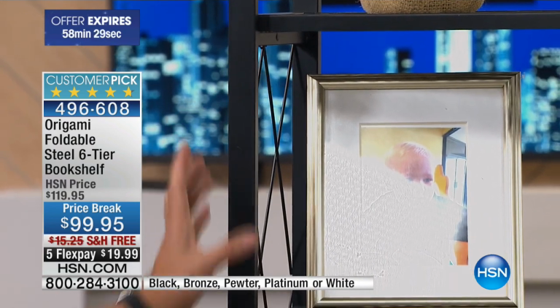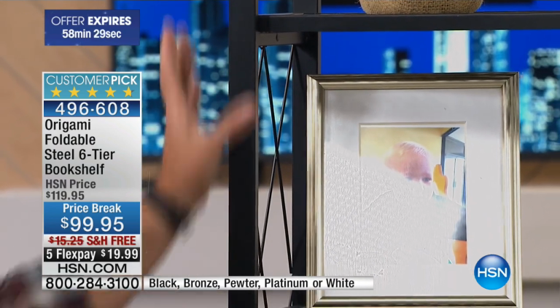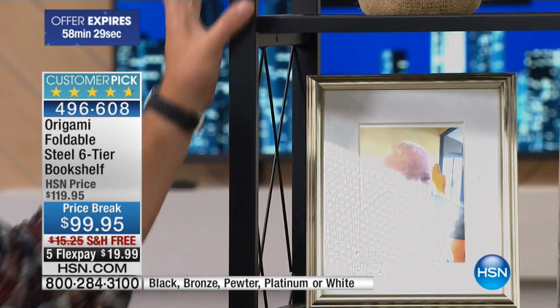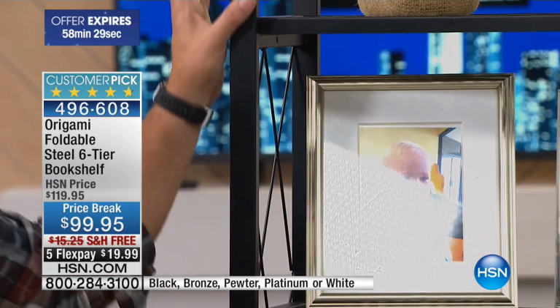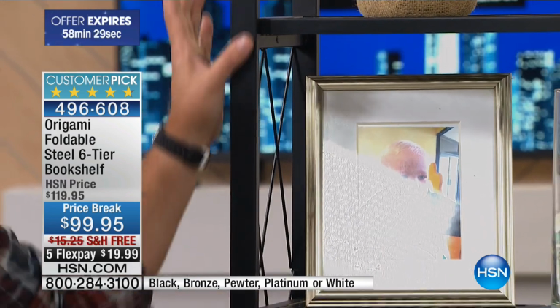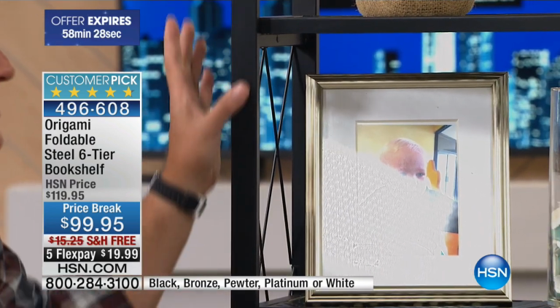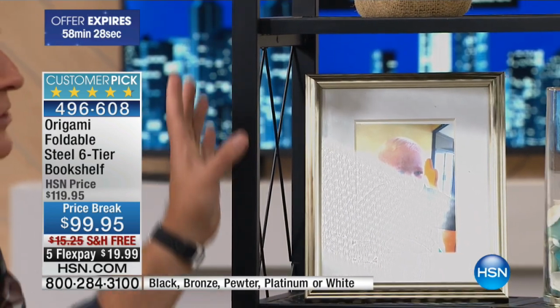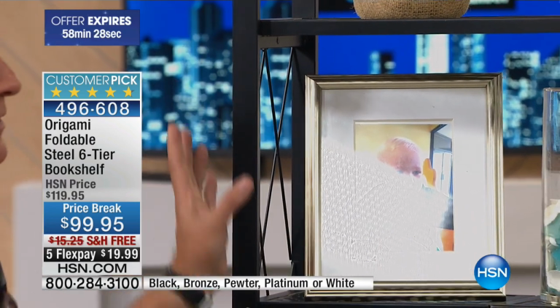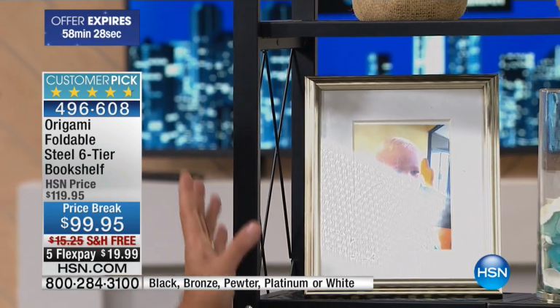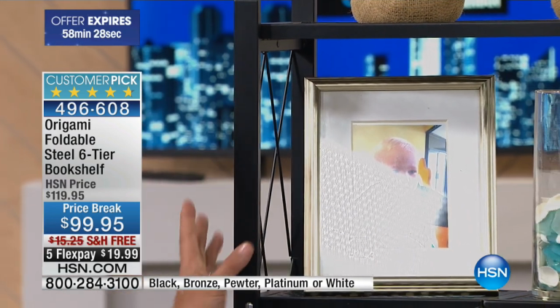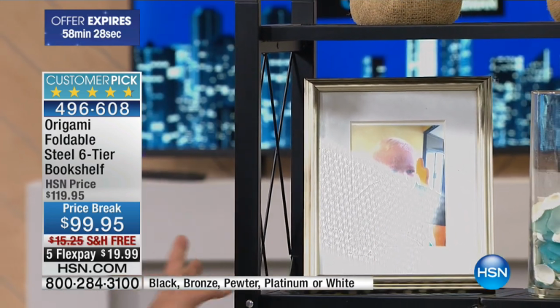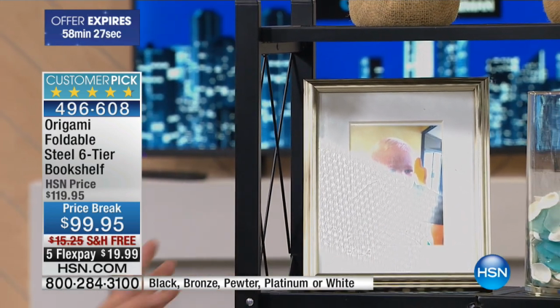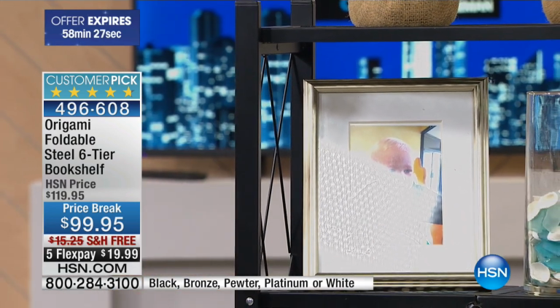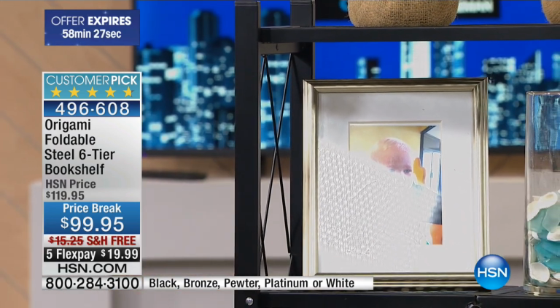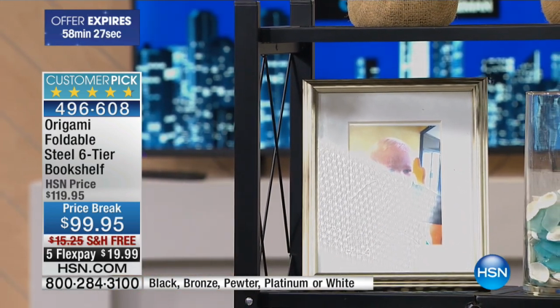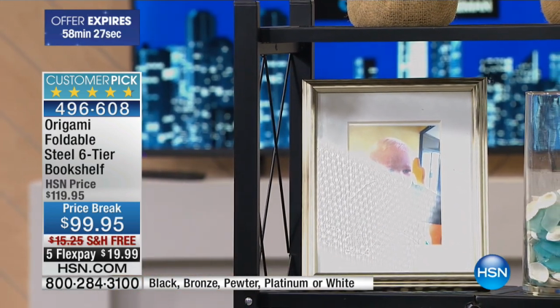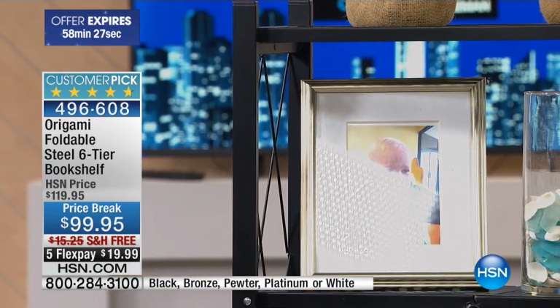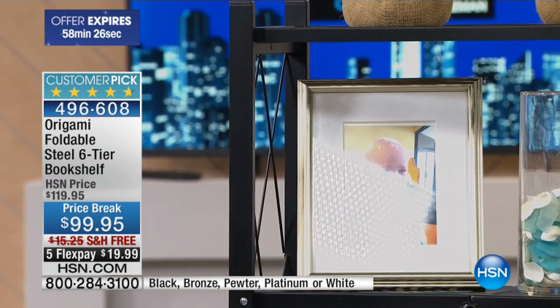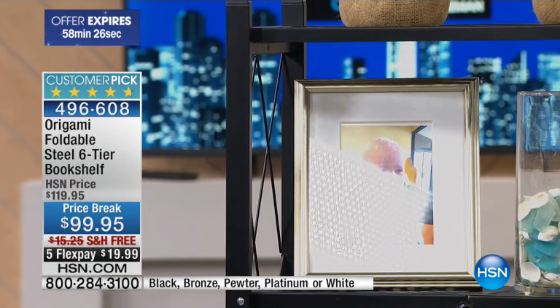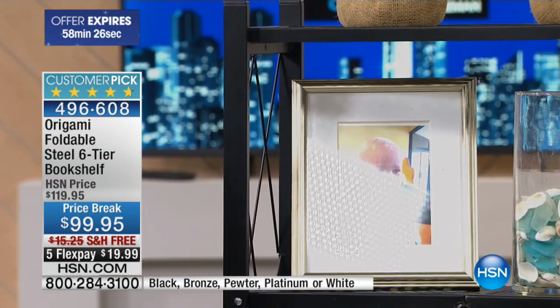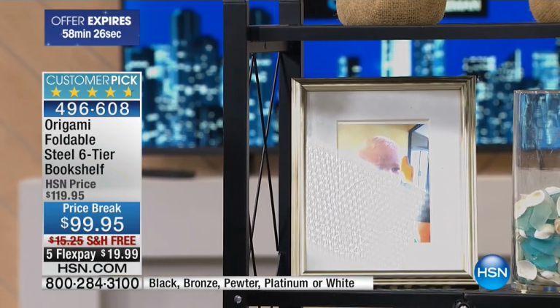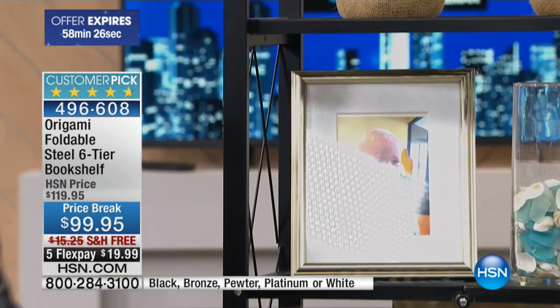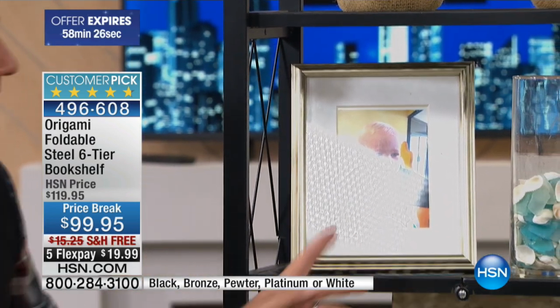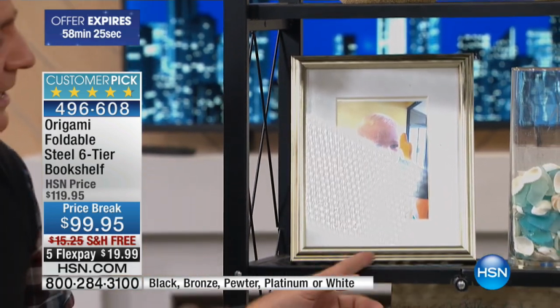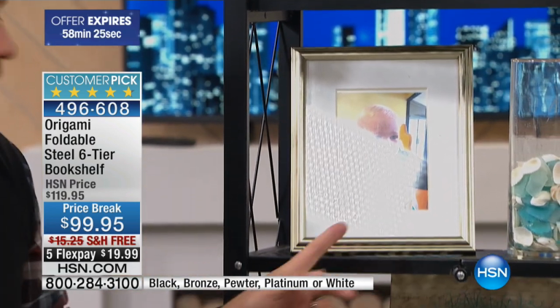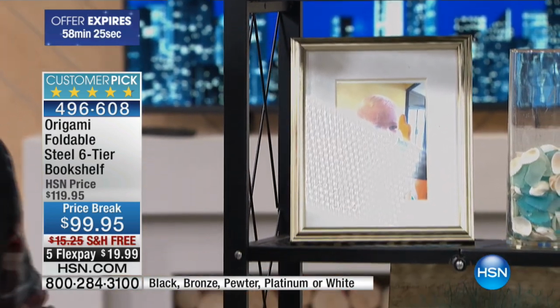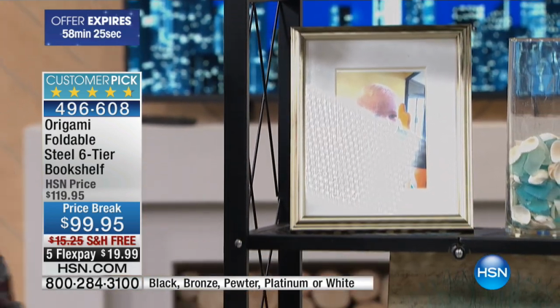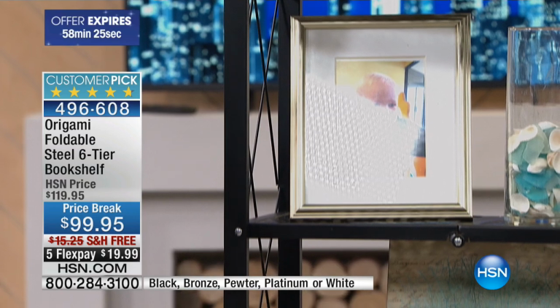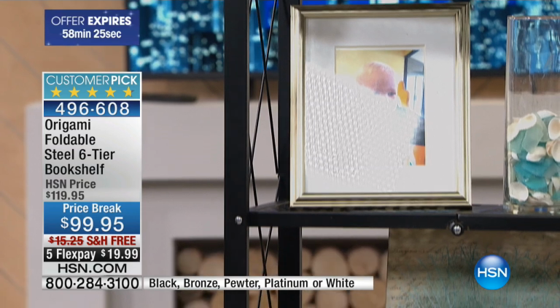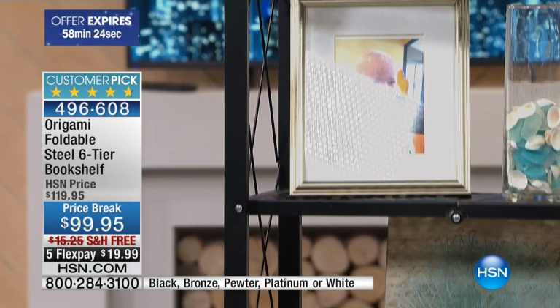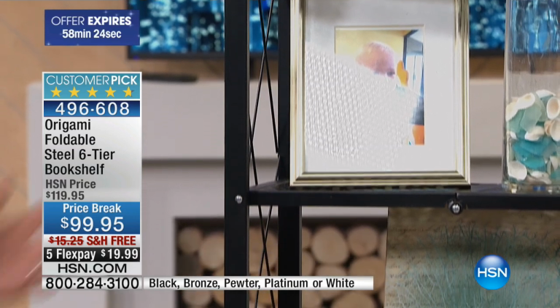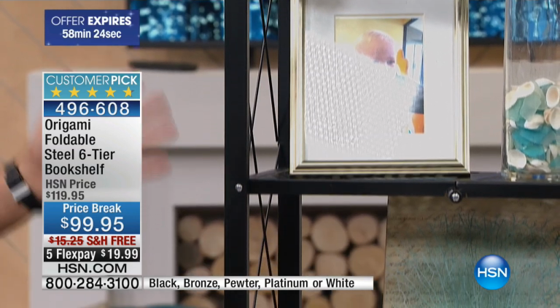This is a matte finish on this one — matte black. Oh, I like it. Very nice, that's fantastic.